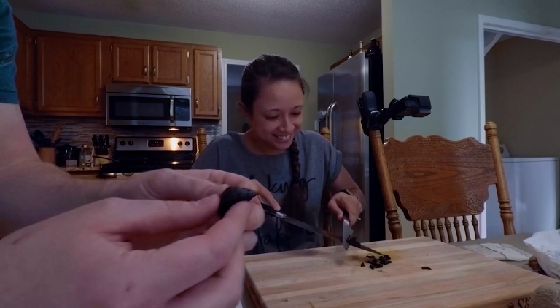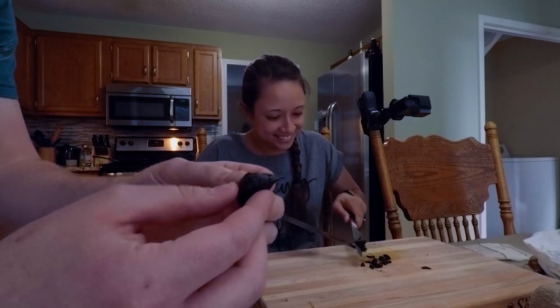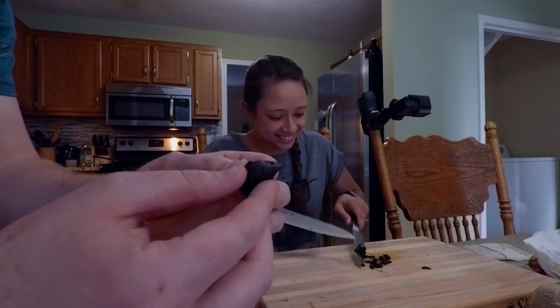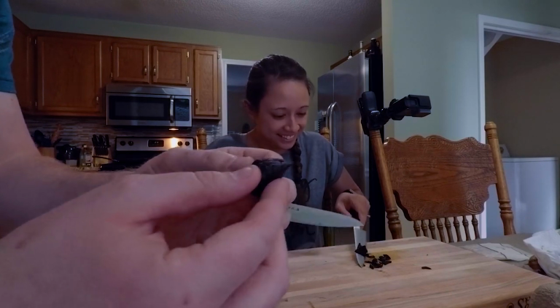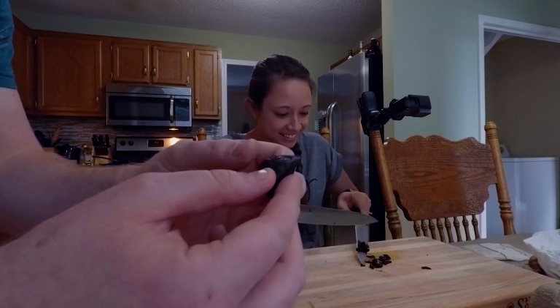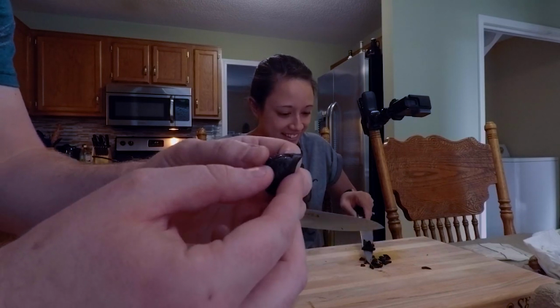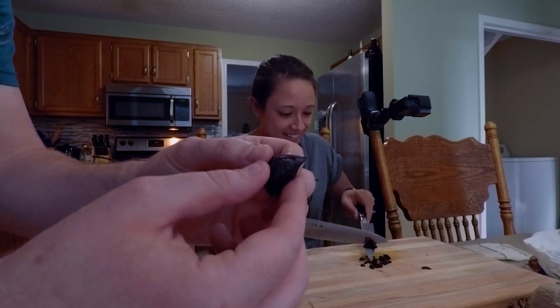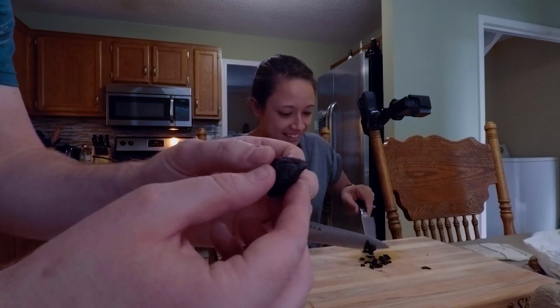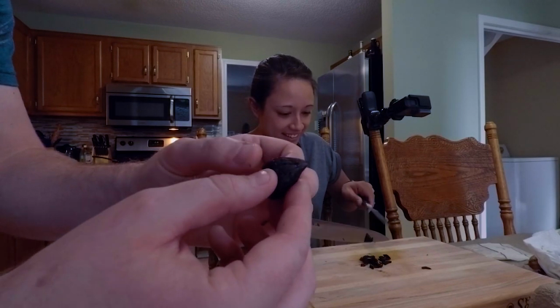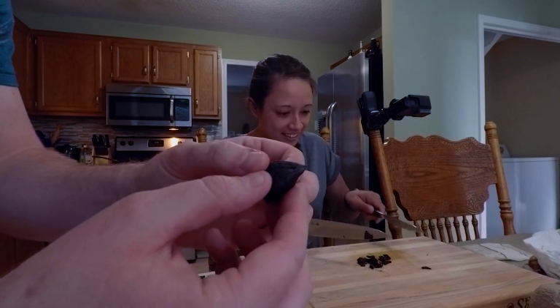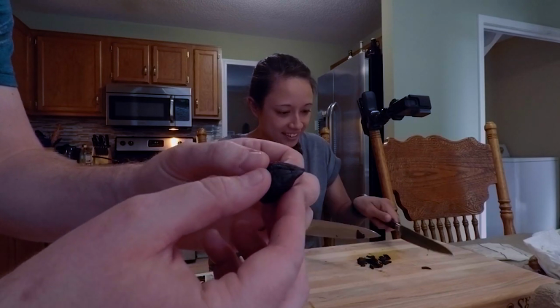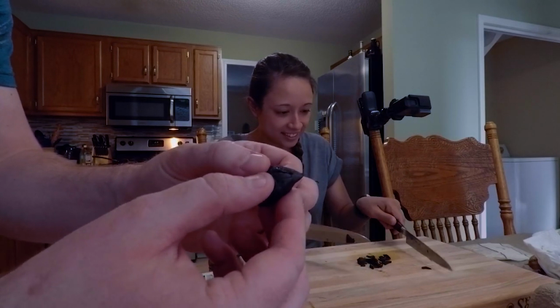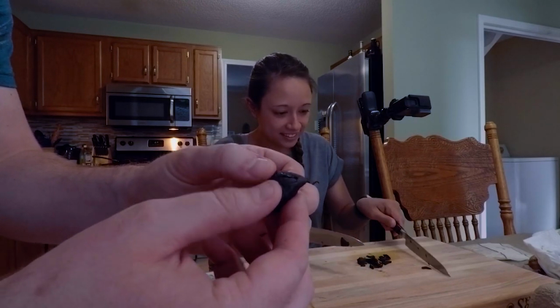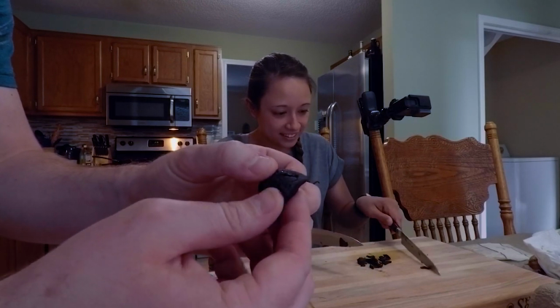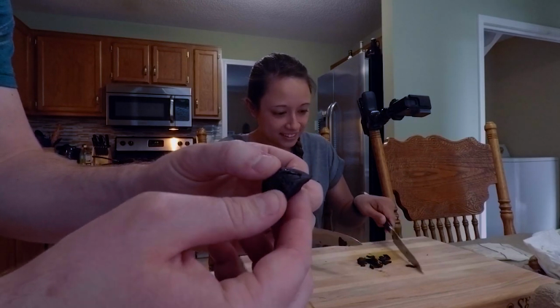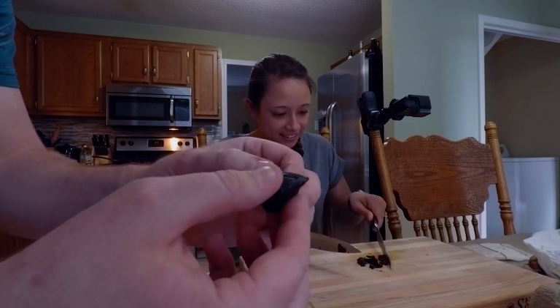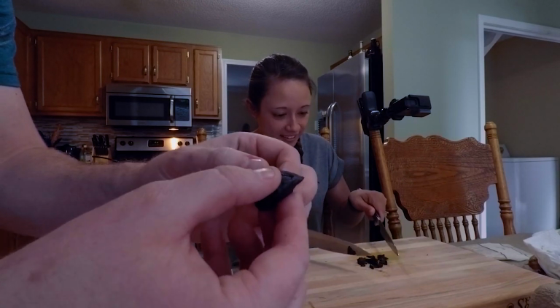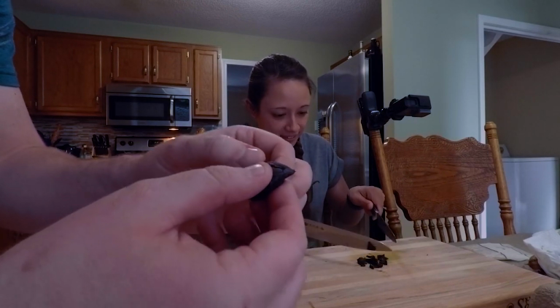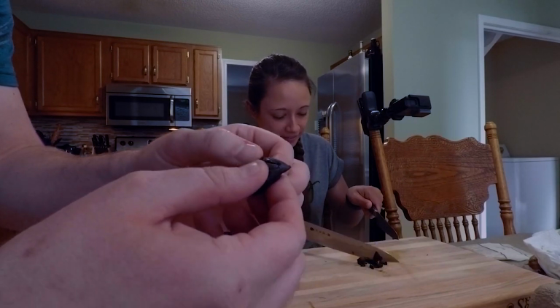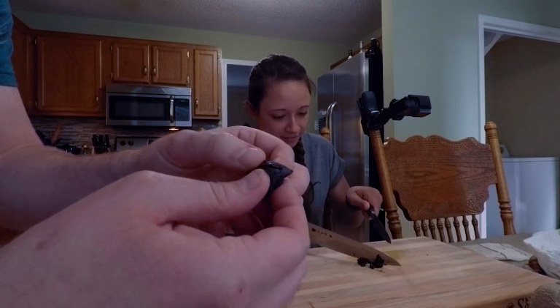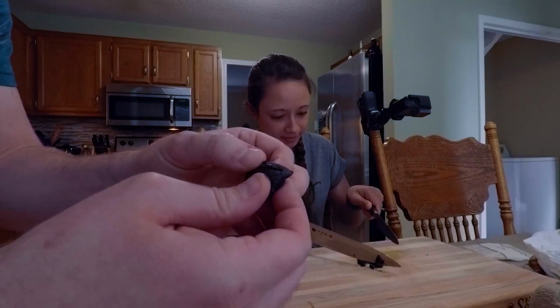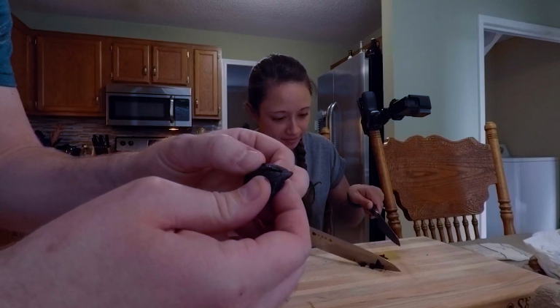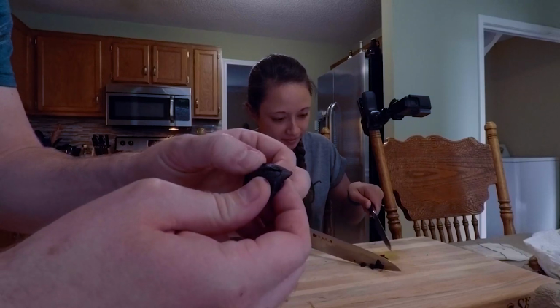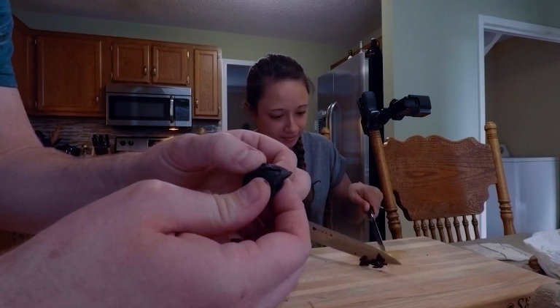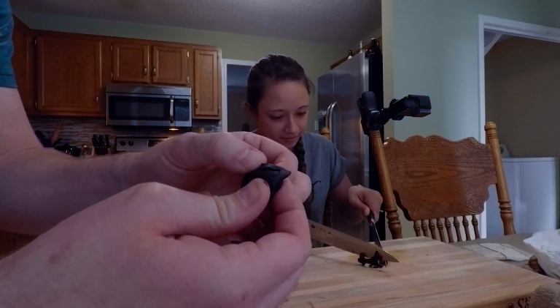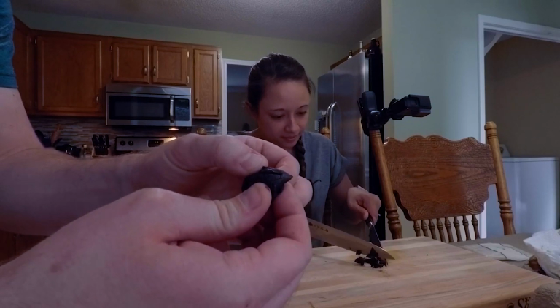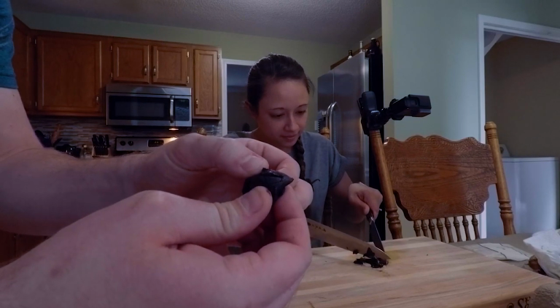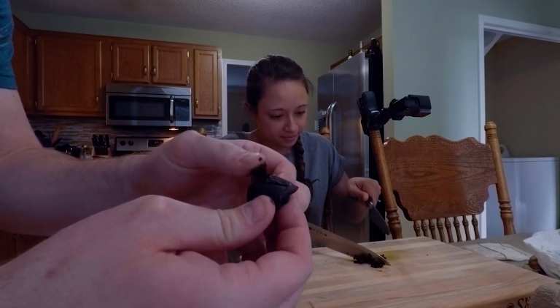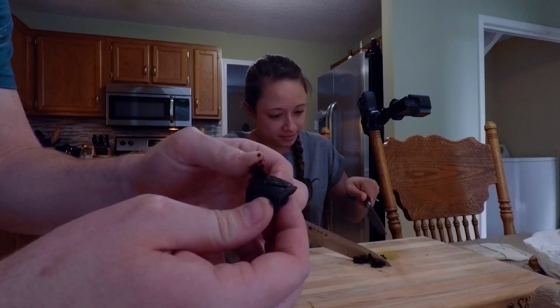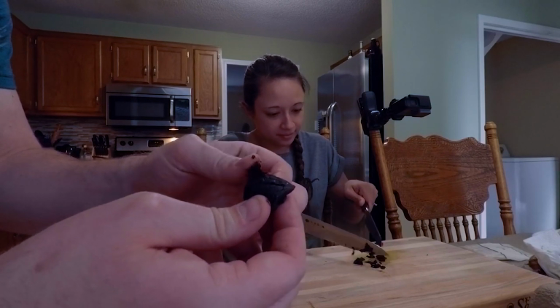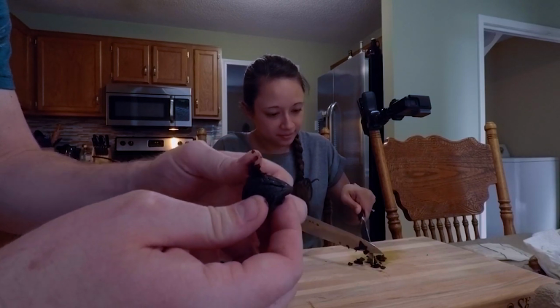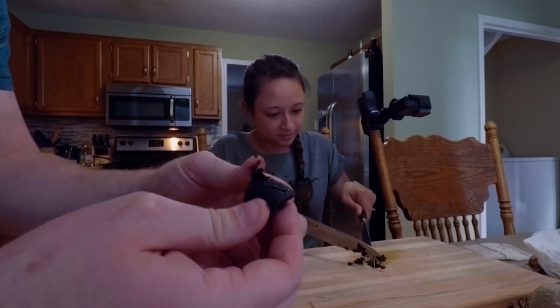Here's a close-up of the black garlic. Oh look, I can rip it open. Ew, it's mushy.